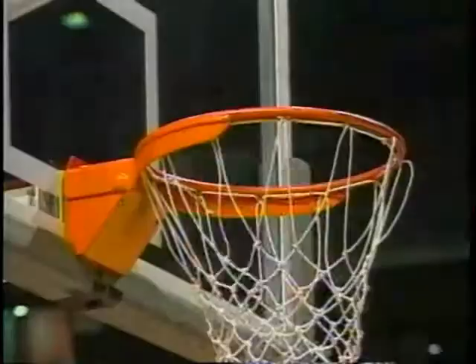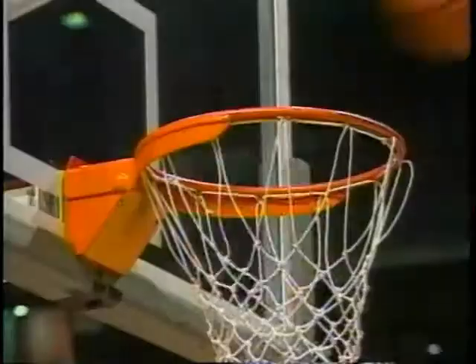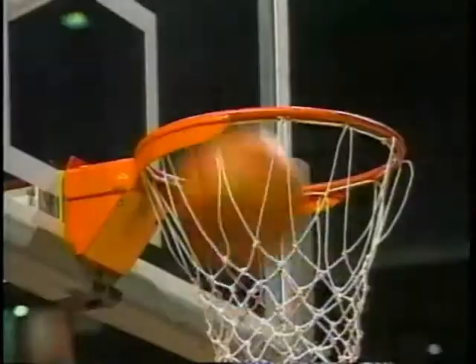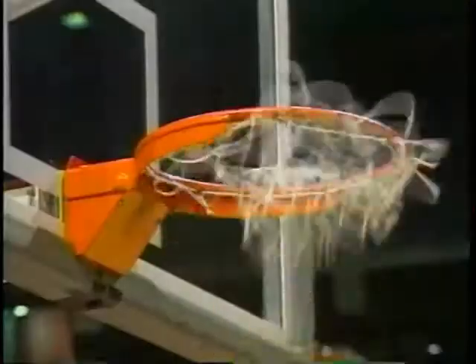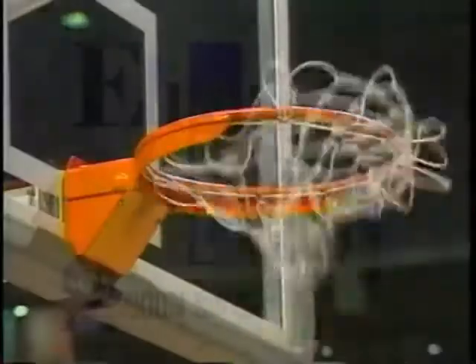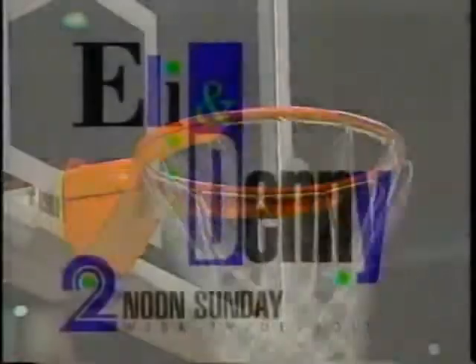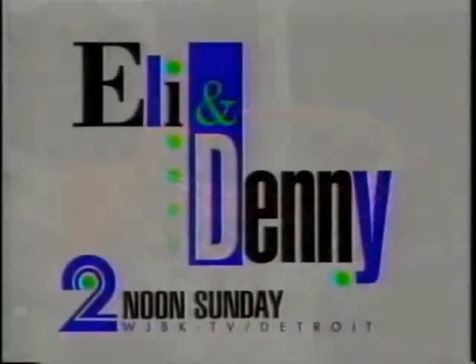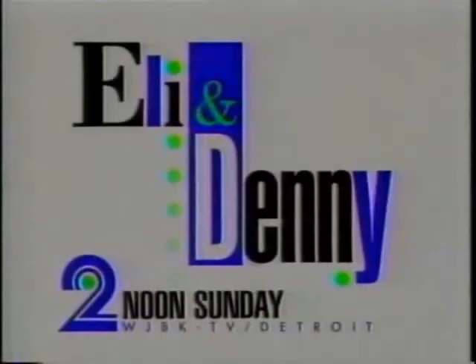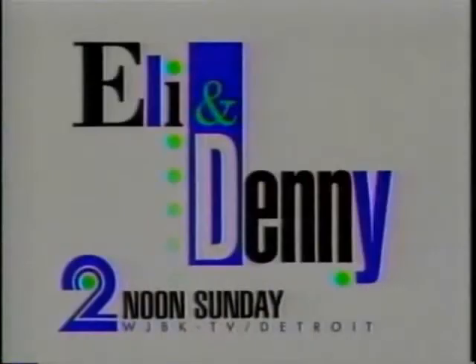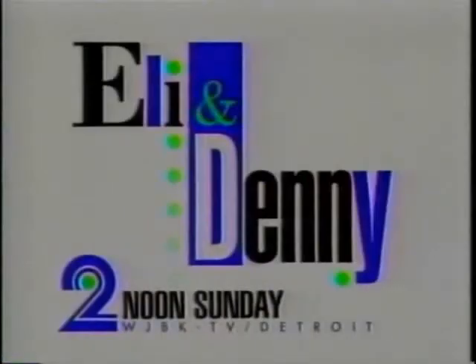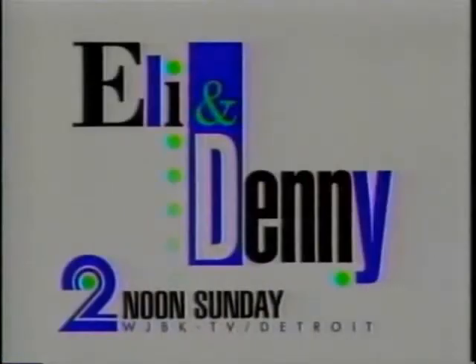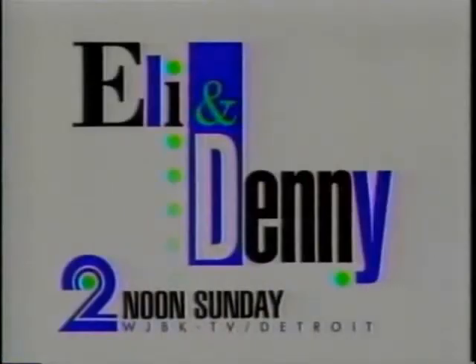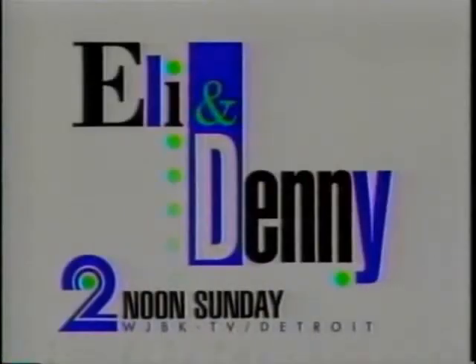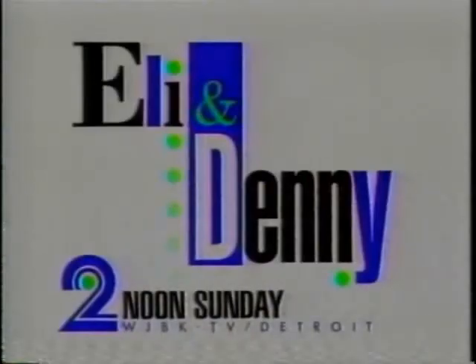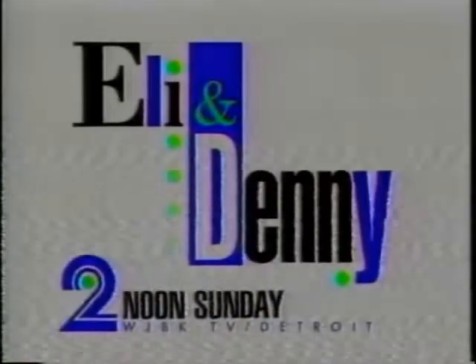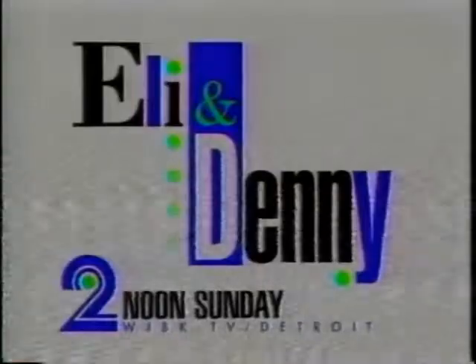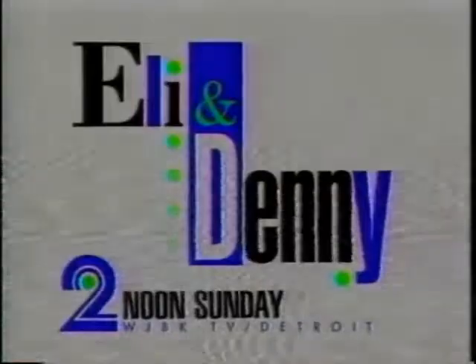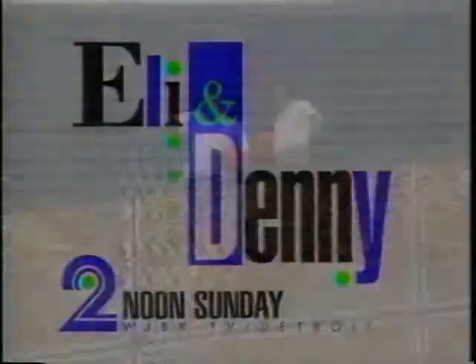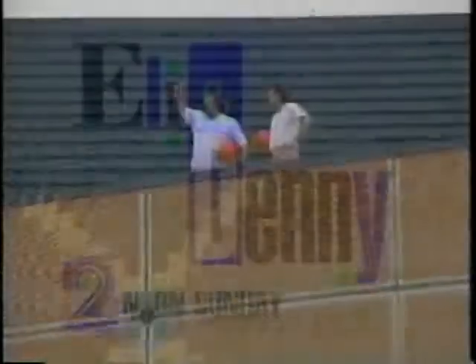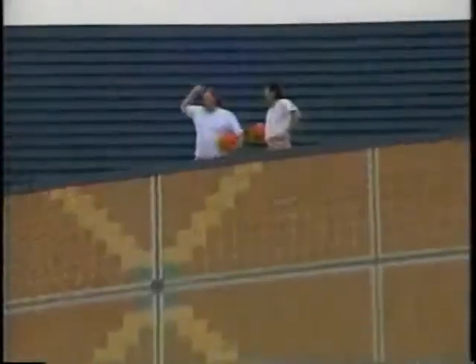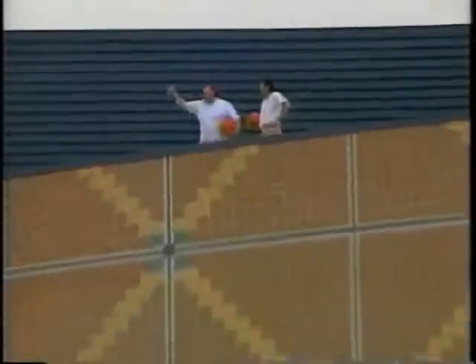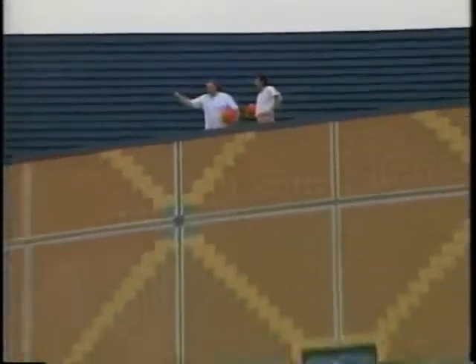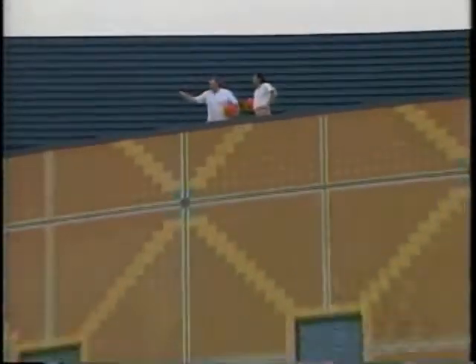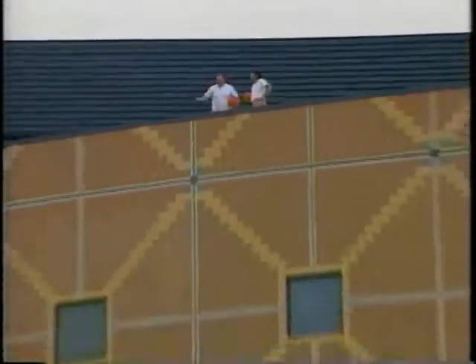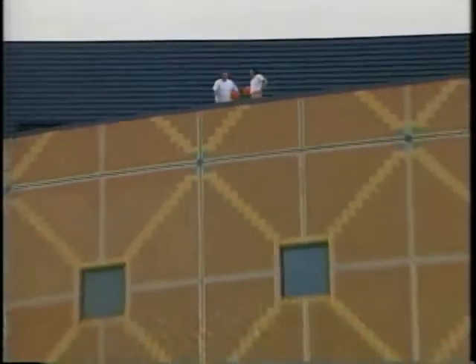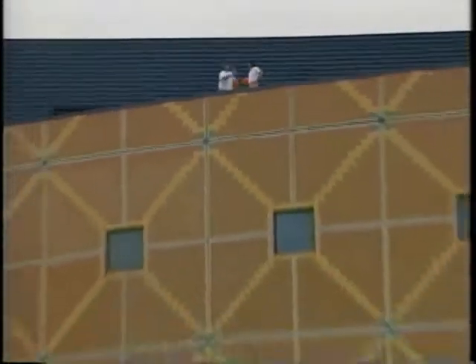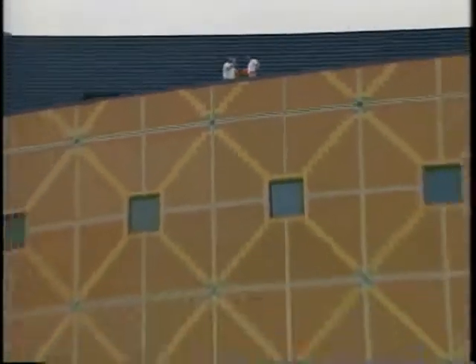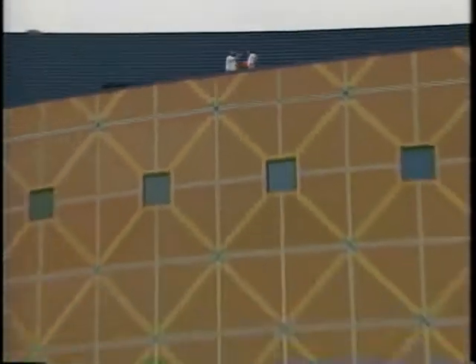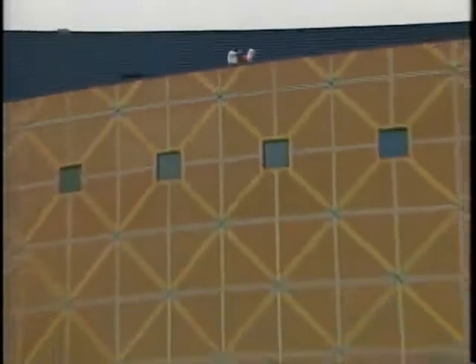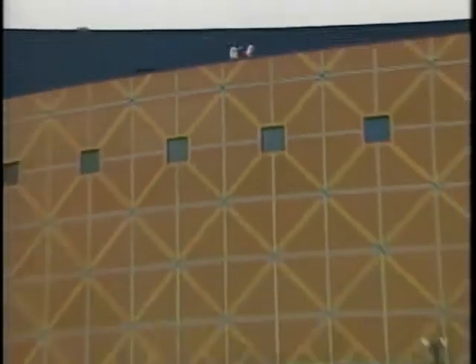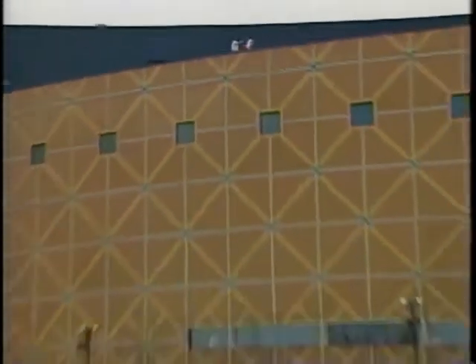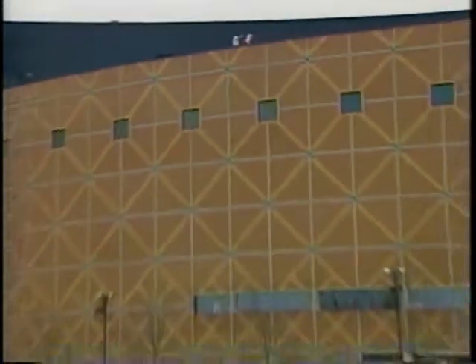Eli and Denny, Sundays at noon. Off I-75, off the Silver Delman — the show is mine.